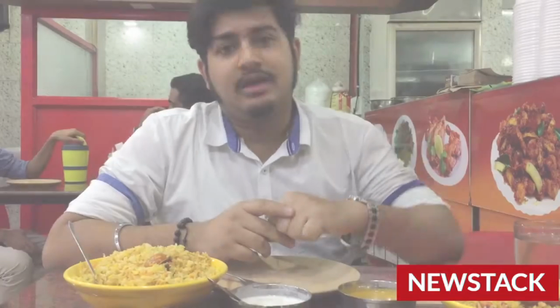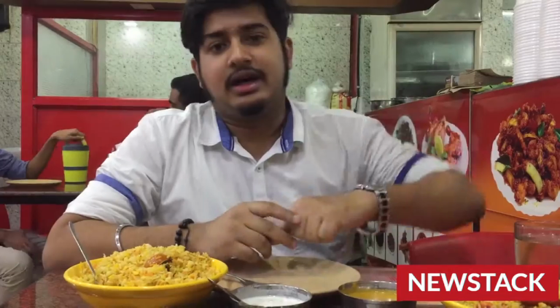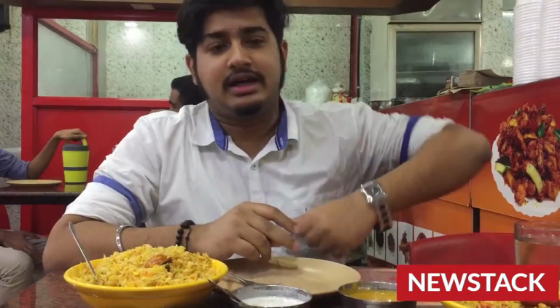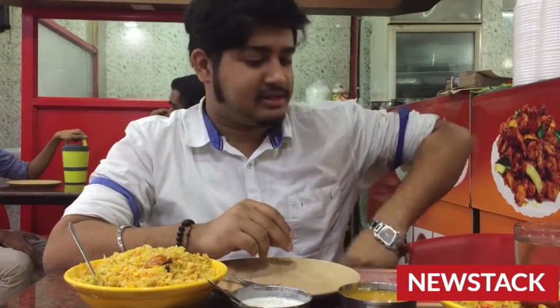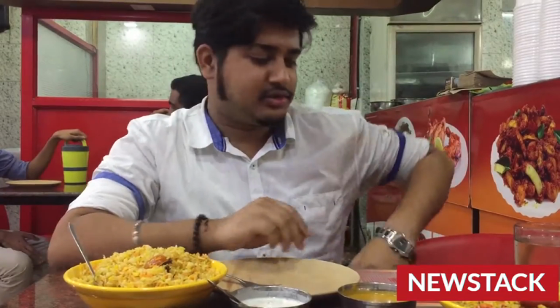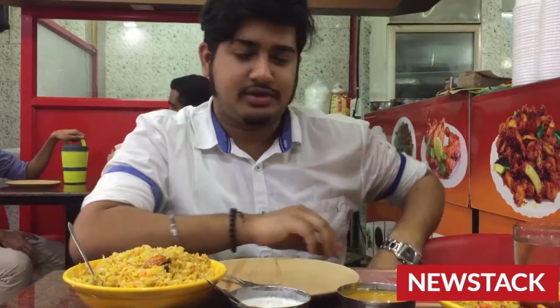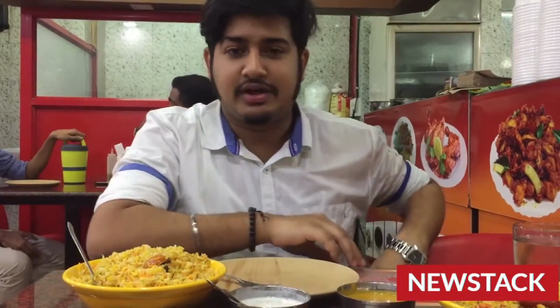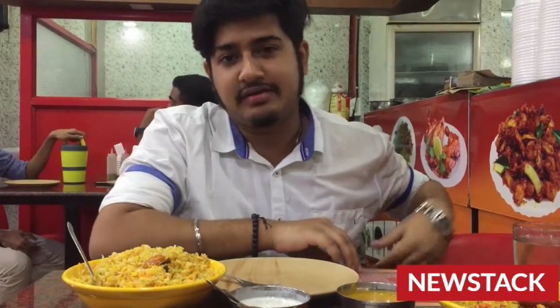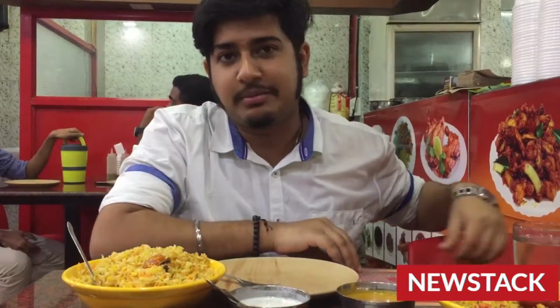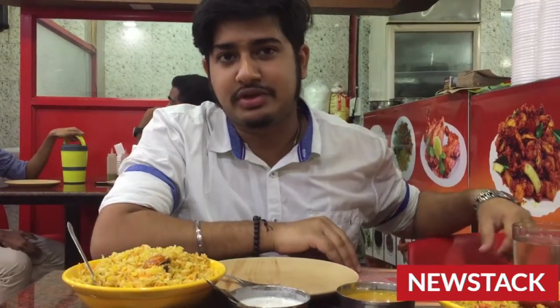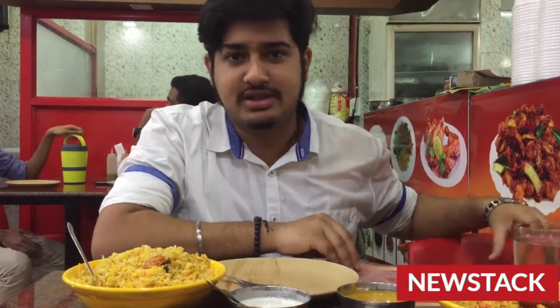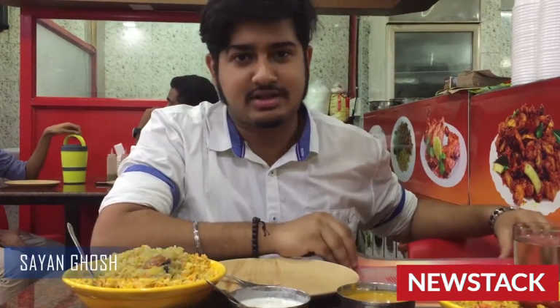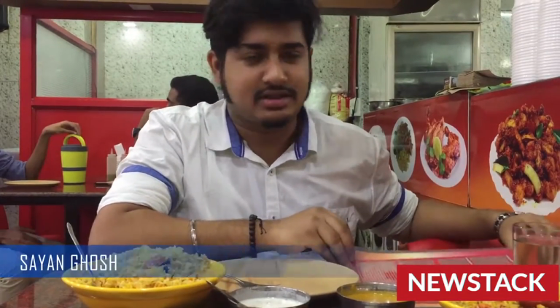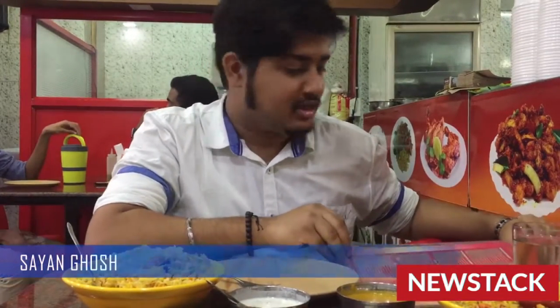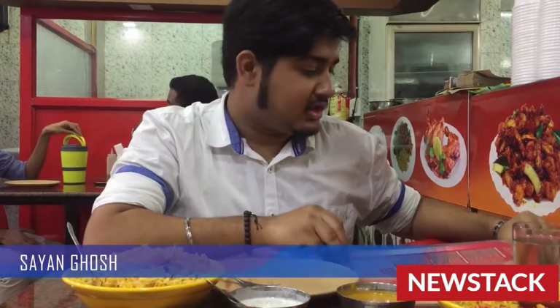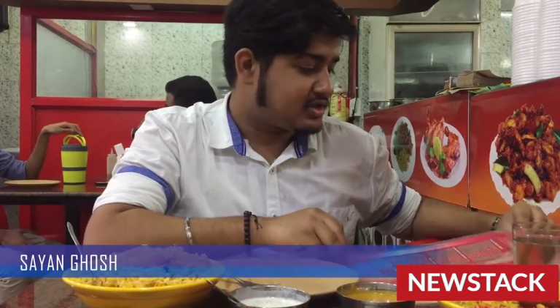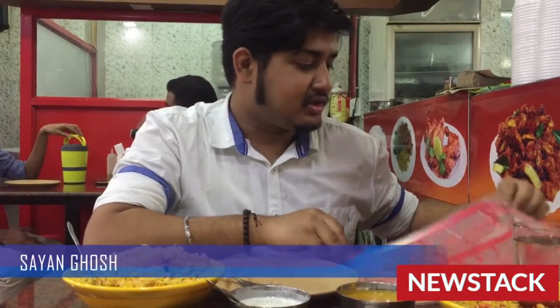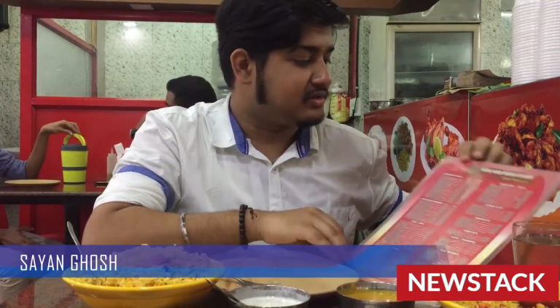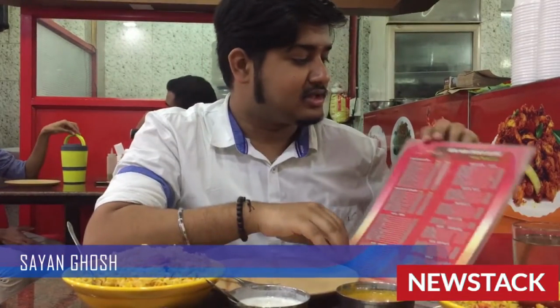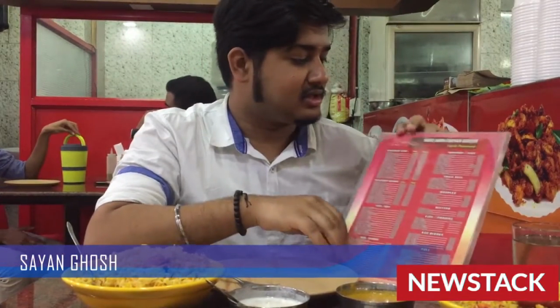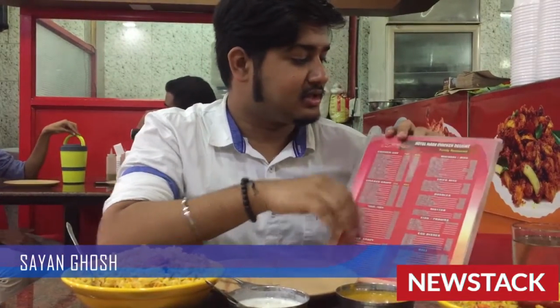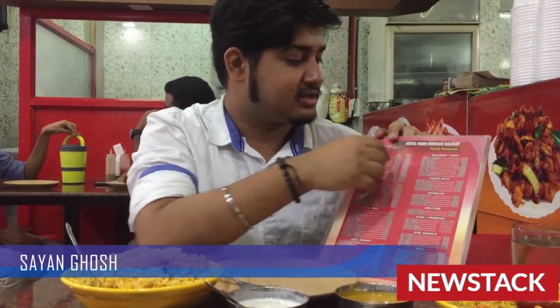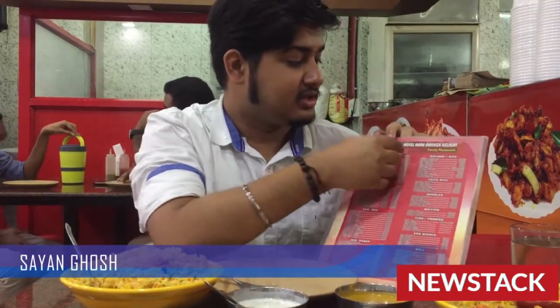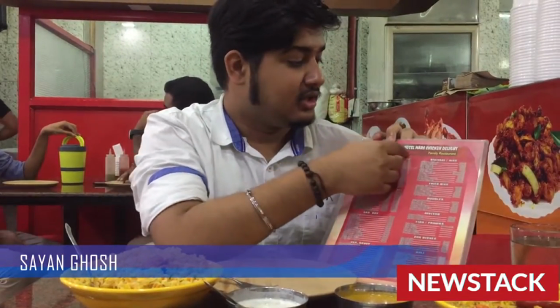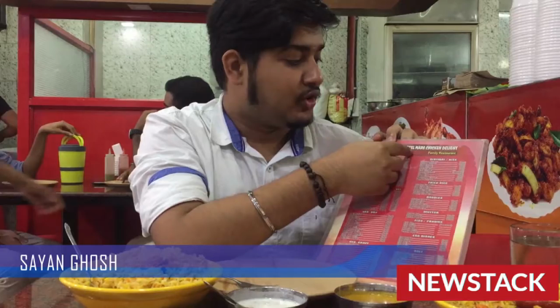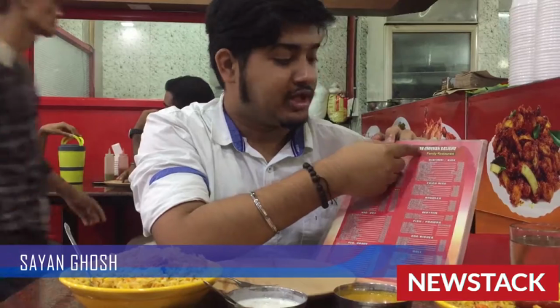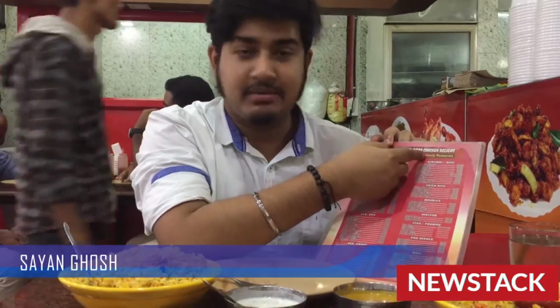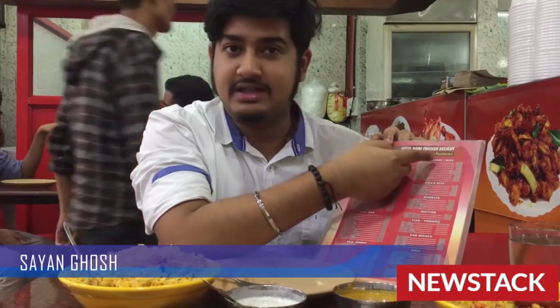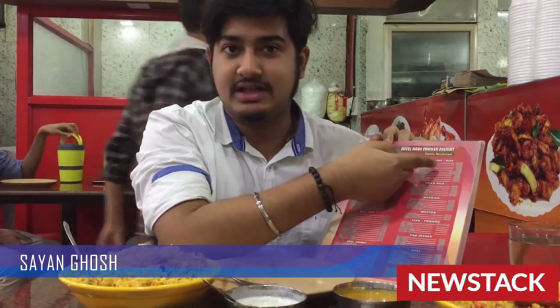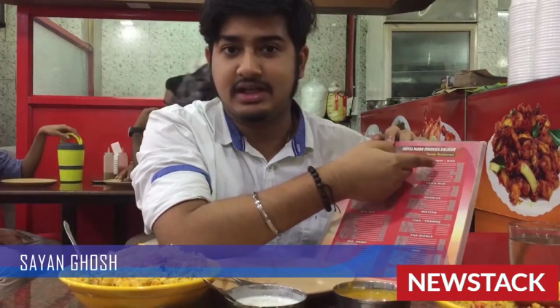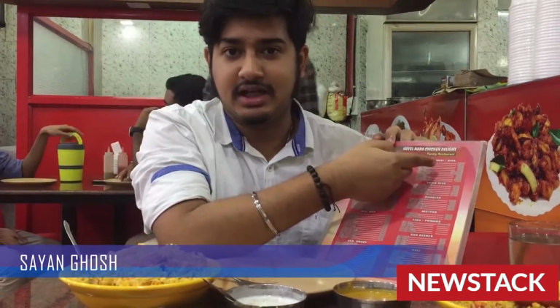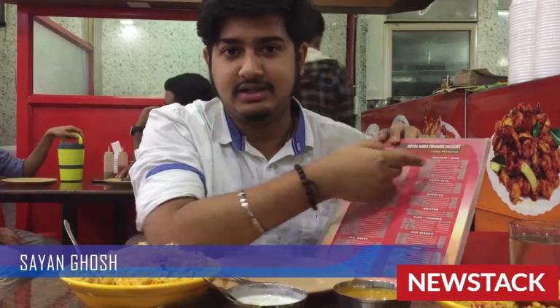Hi guys, so today I have come to this restaurant. We are actually eating Sotek Ma's Chicken Delight.